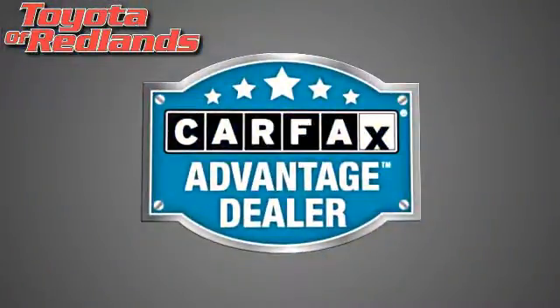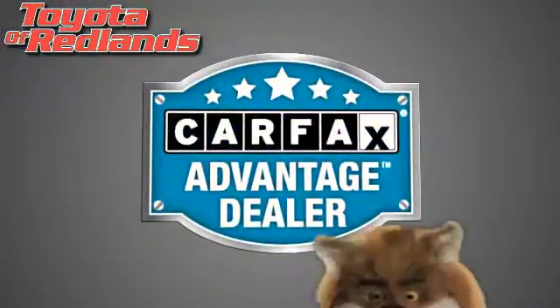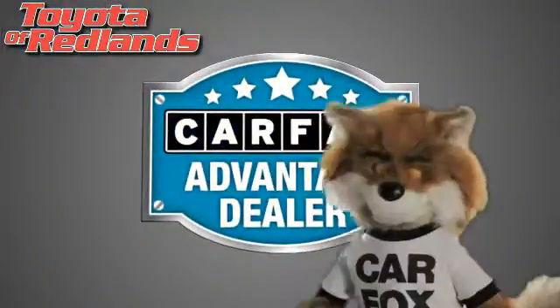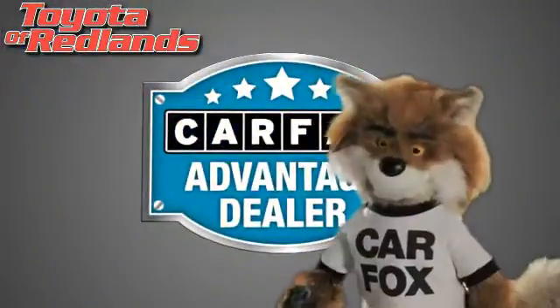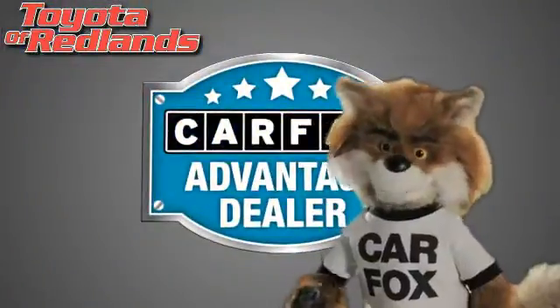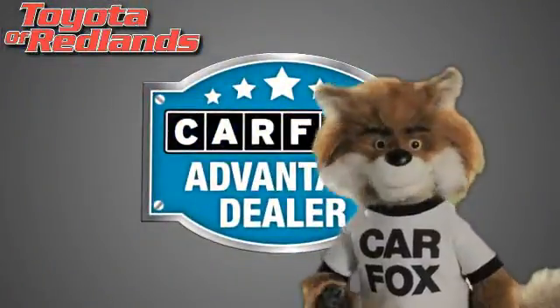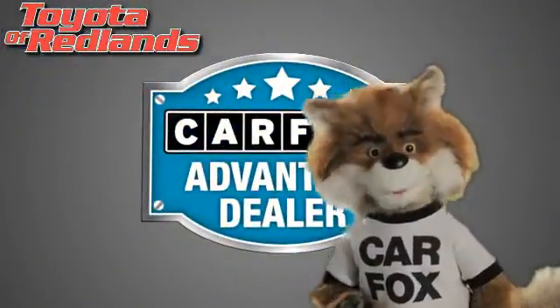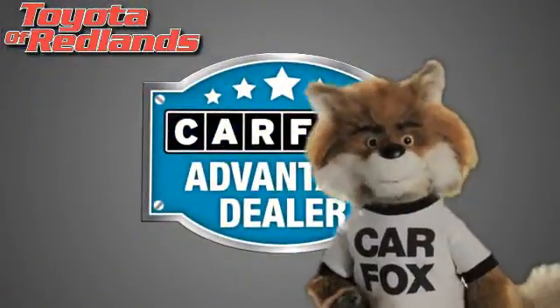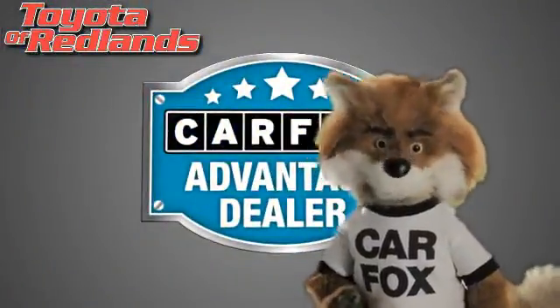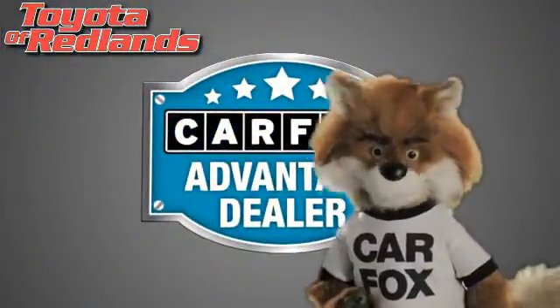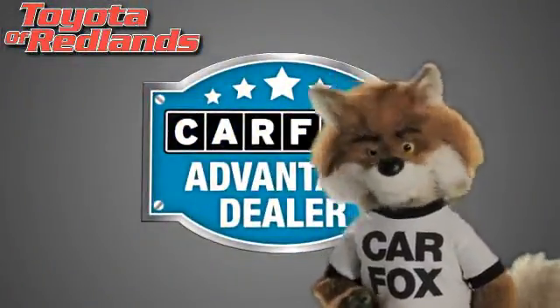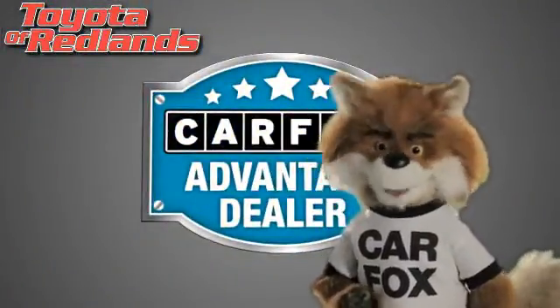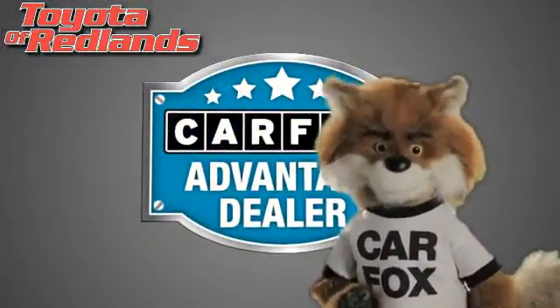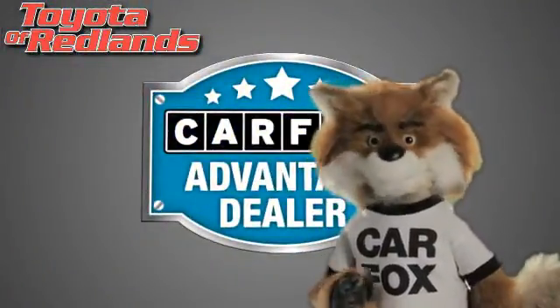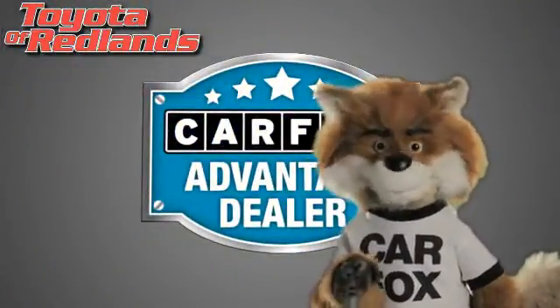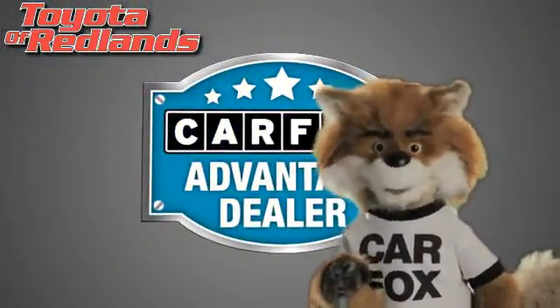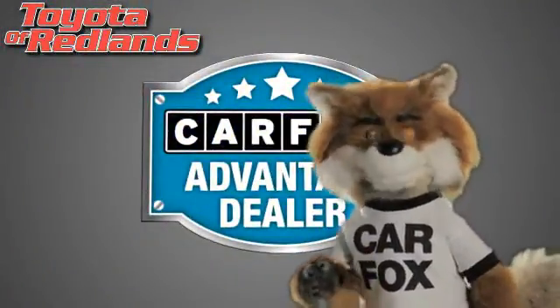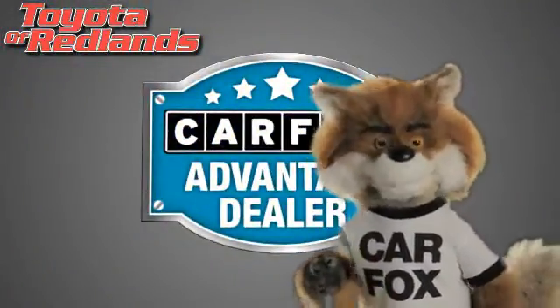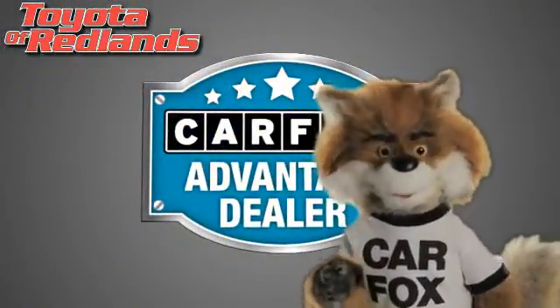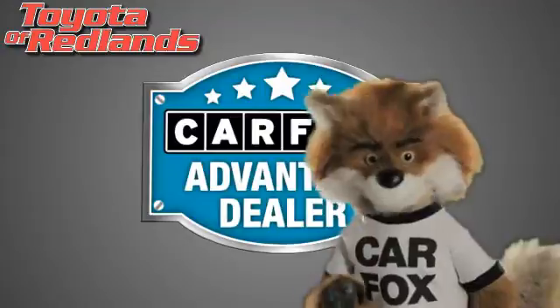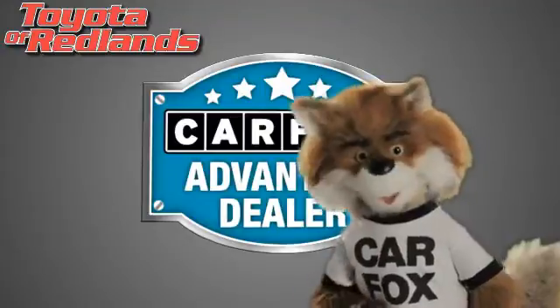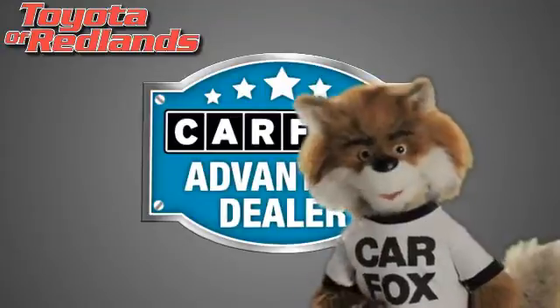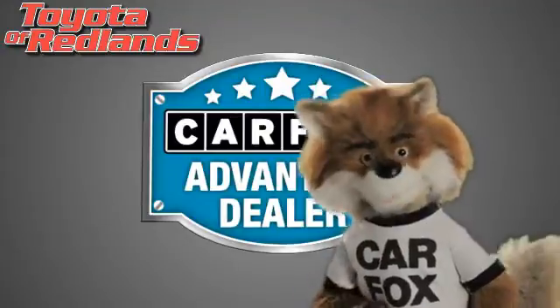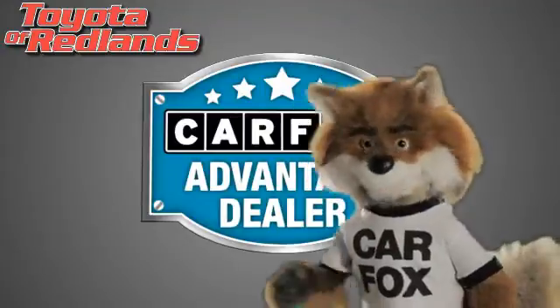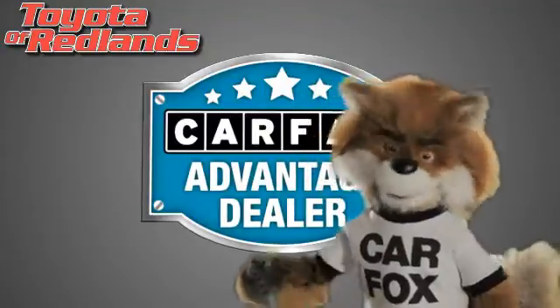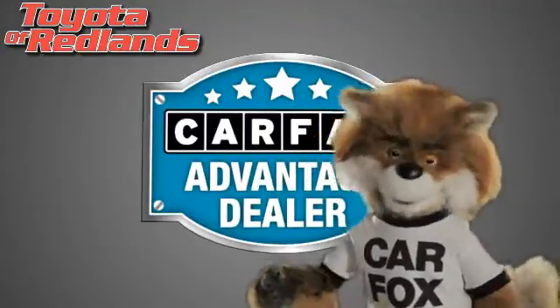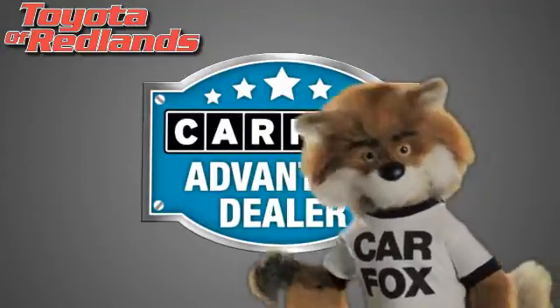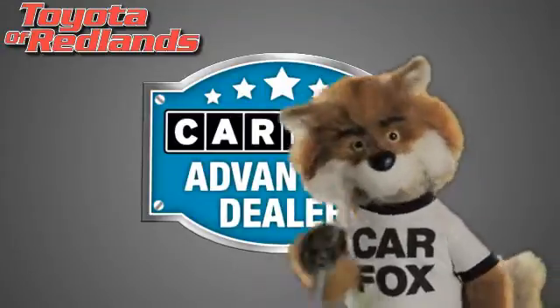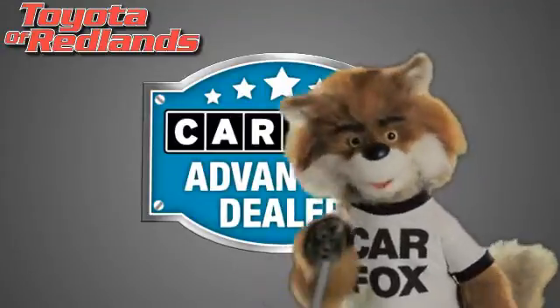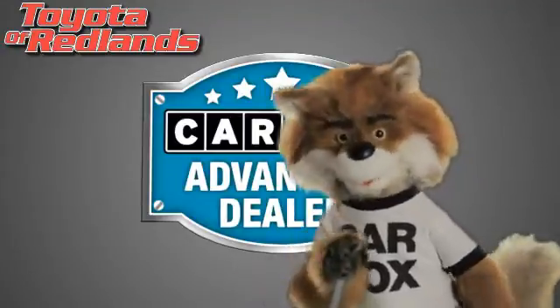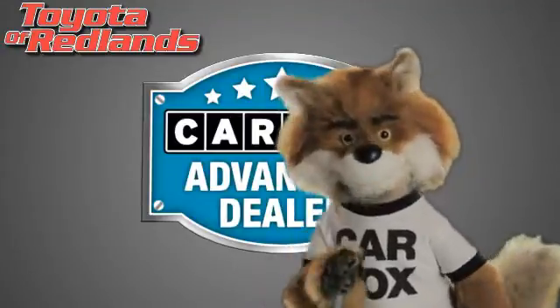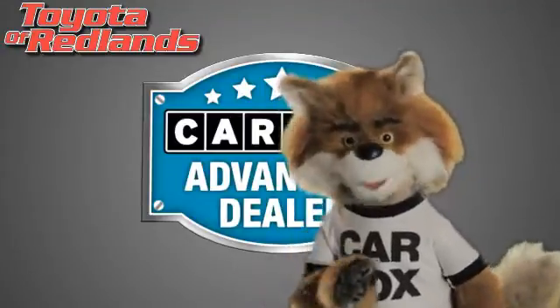Just say, show me the Carfax at Toyota of Redlands — a Carfax Advantage dealer.